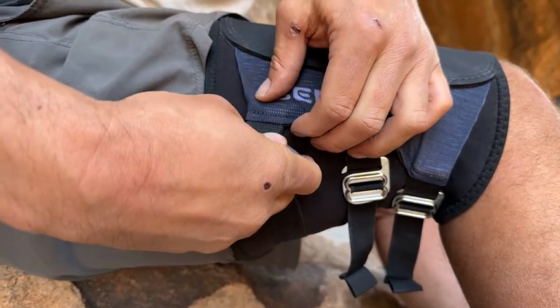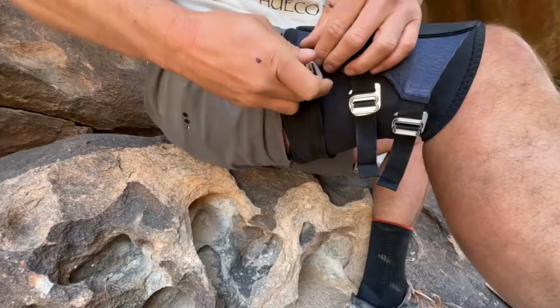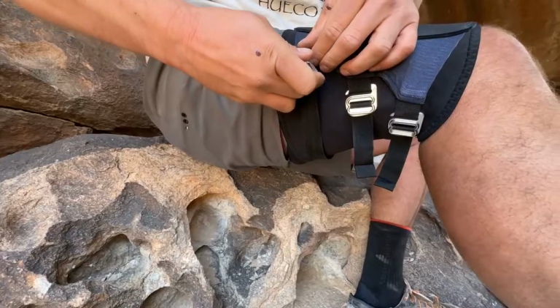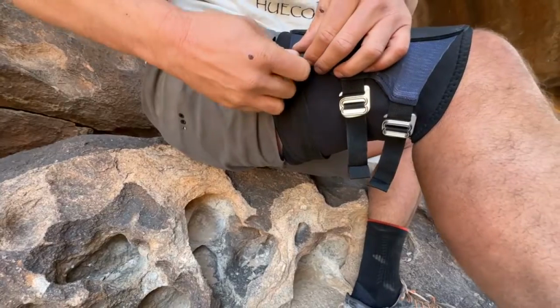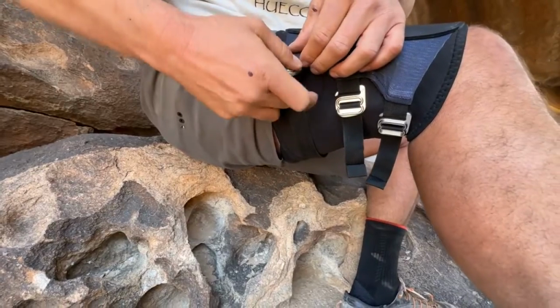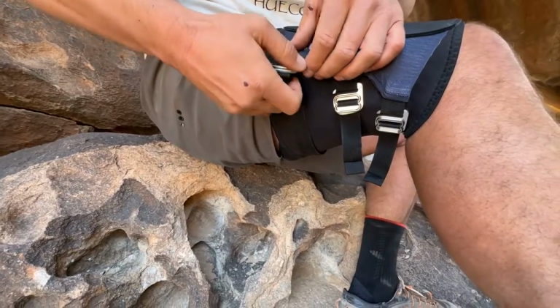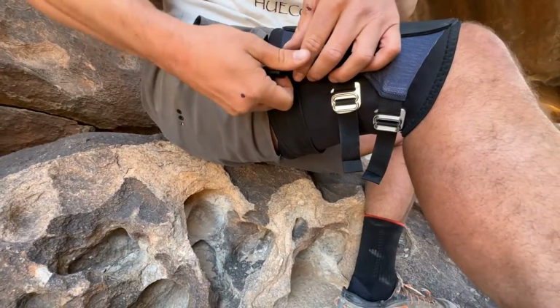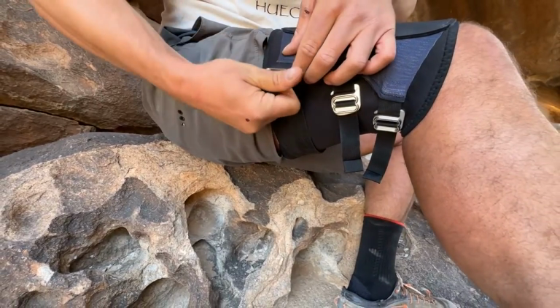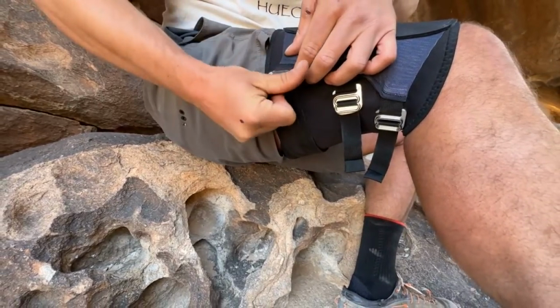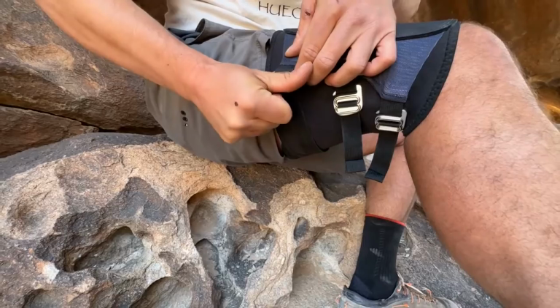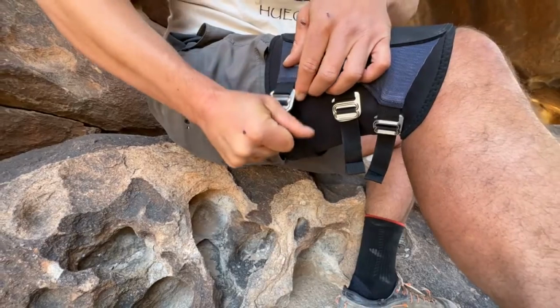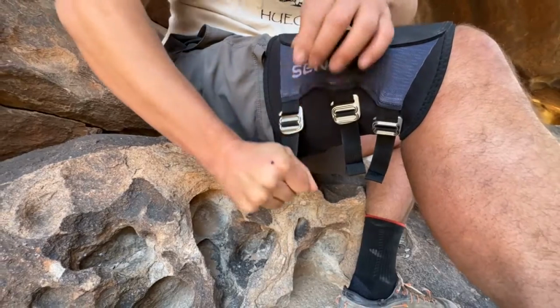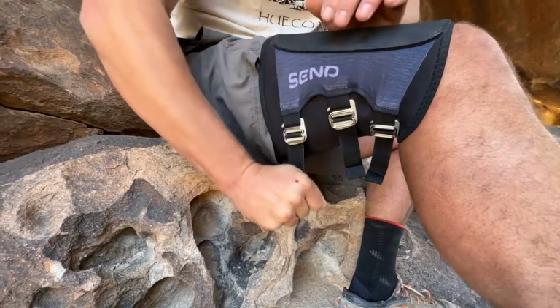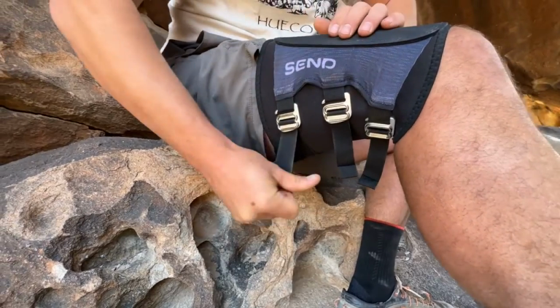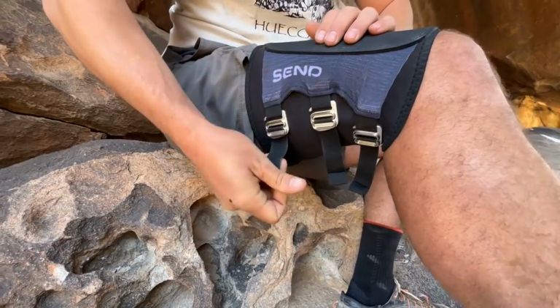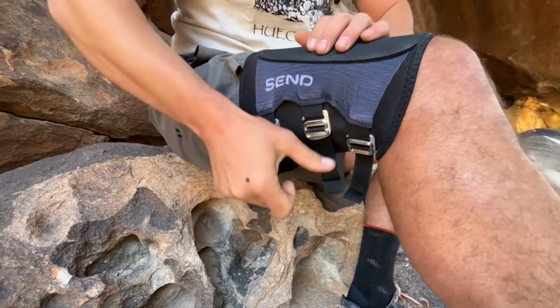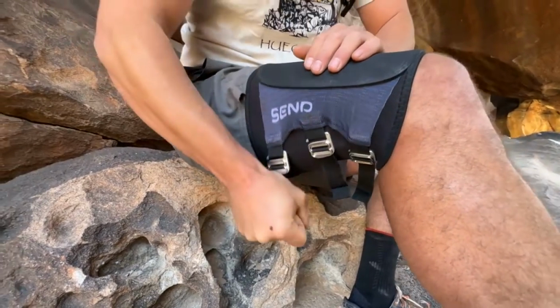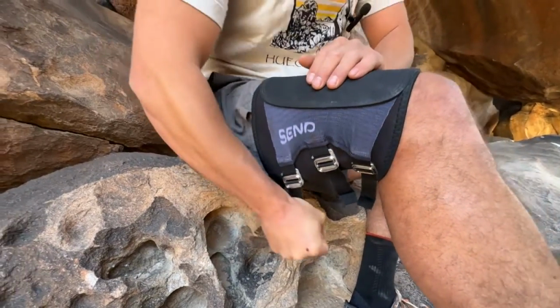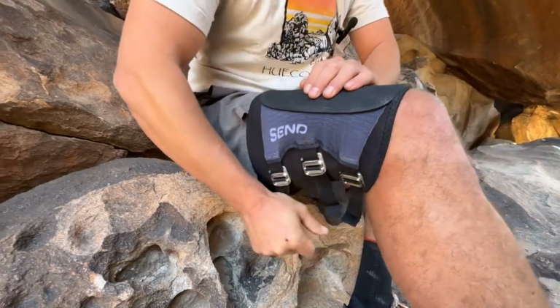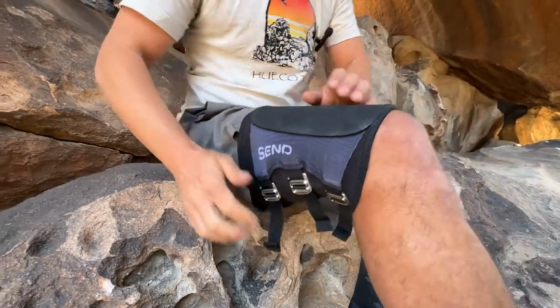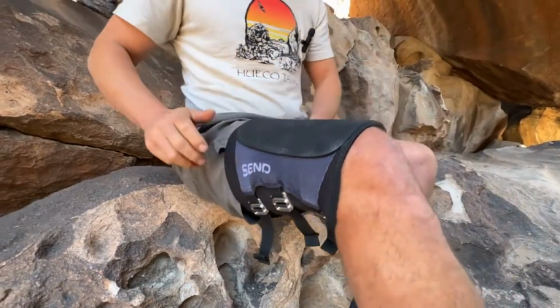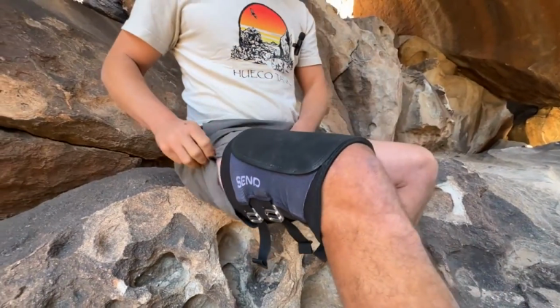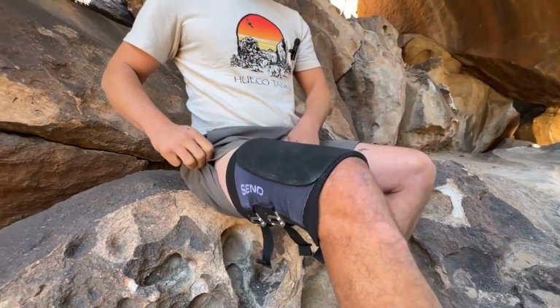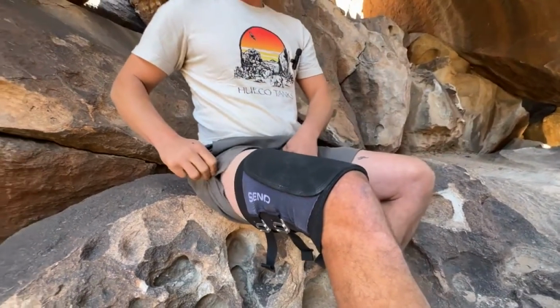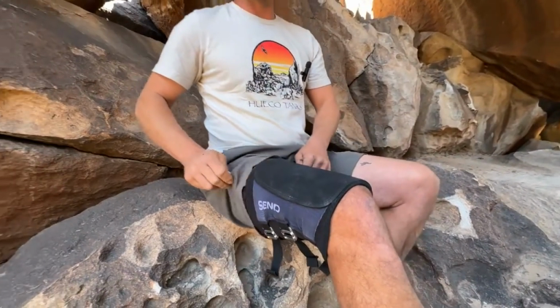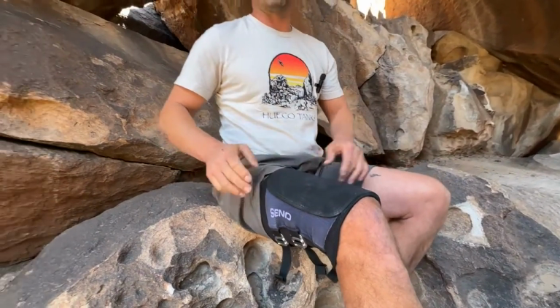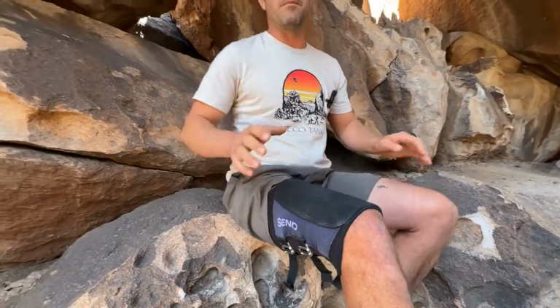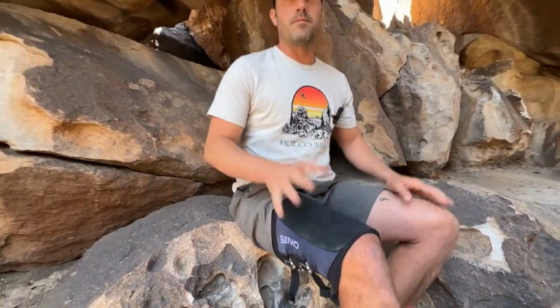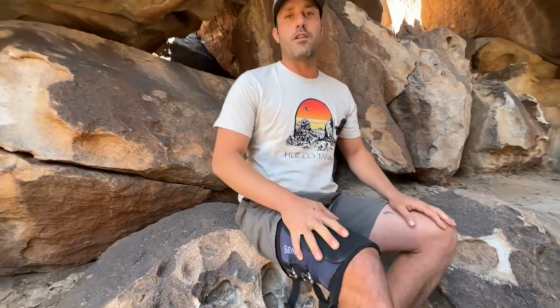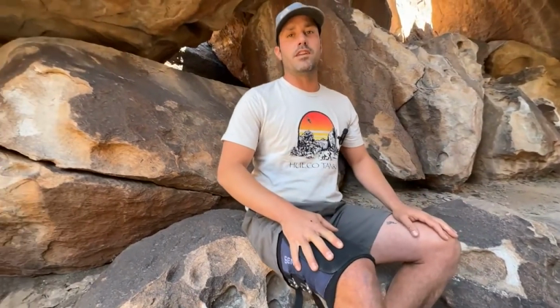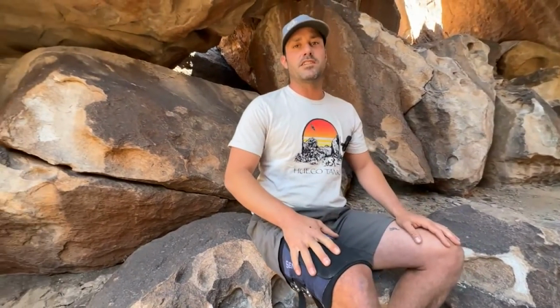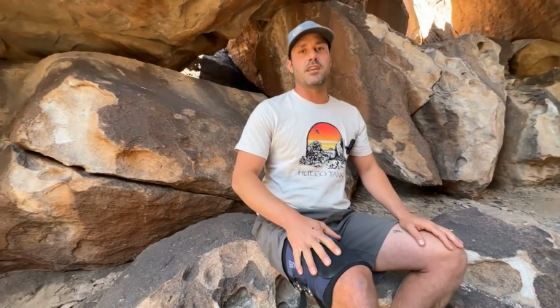You can tighten them pretty tight, but don't over tighten. That's it. Now you're ready to send.